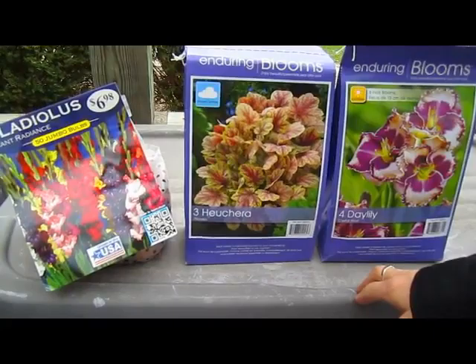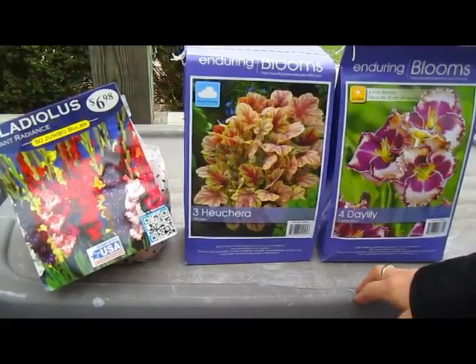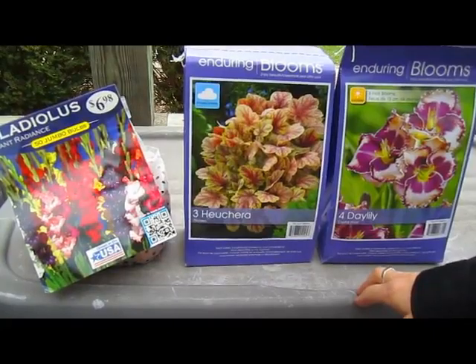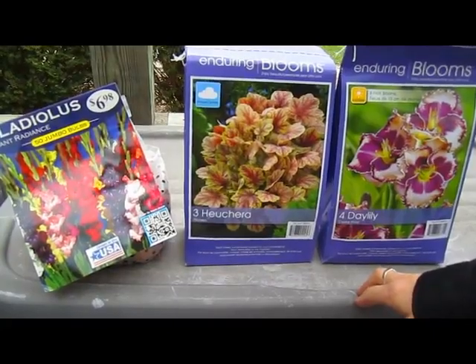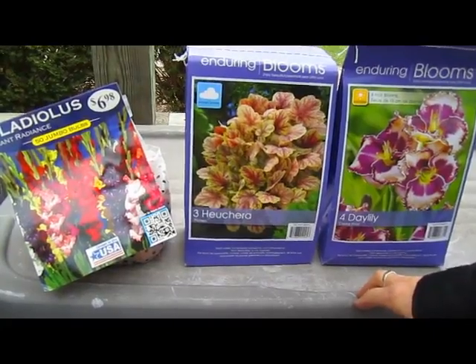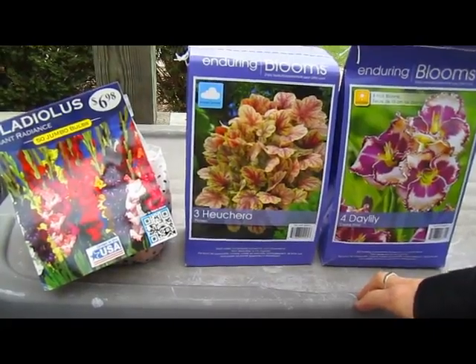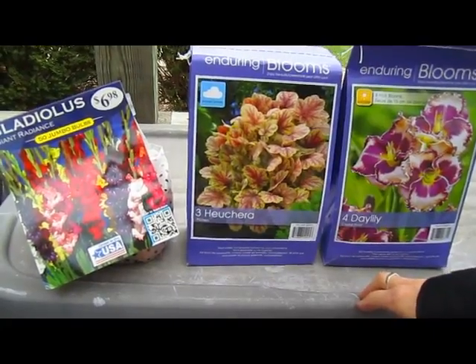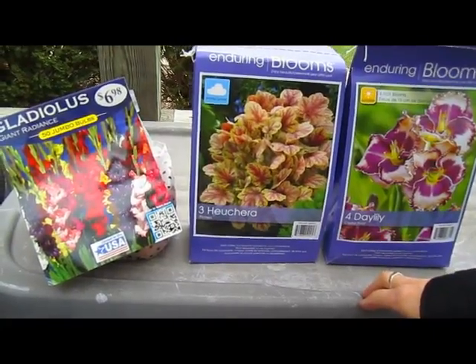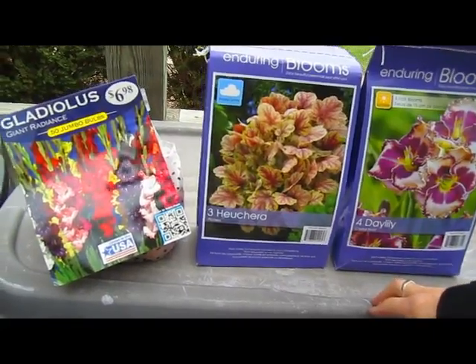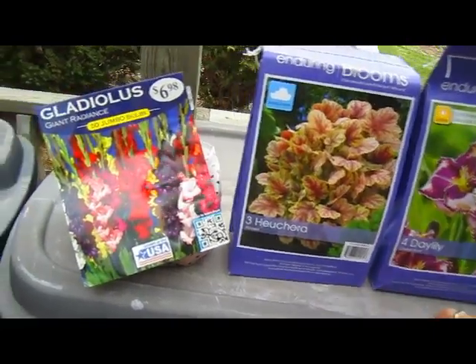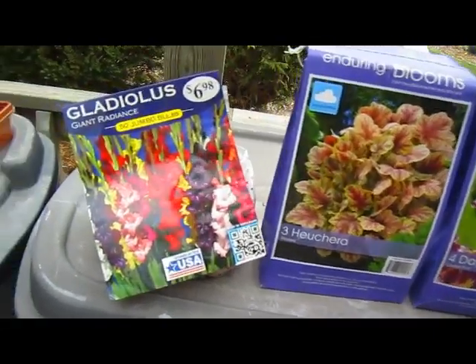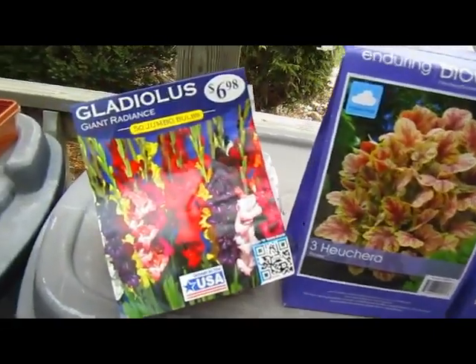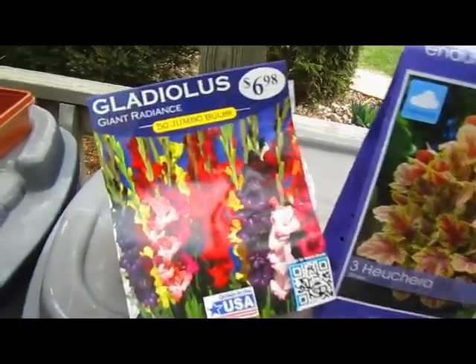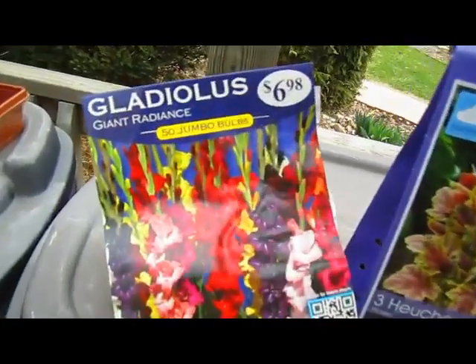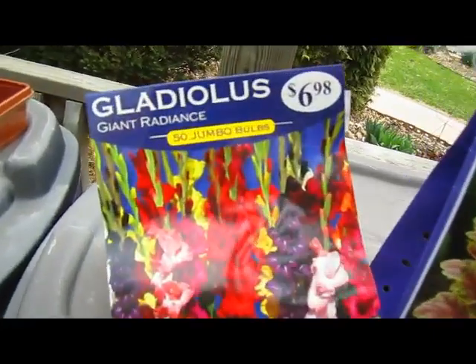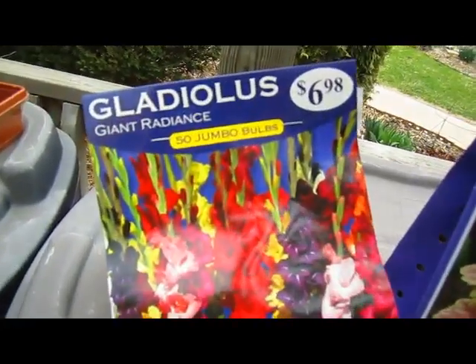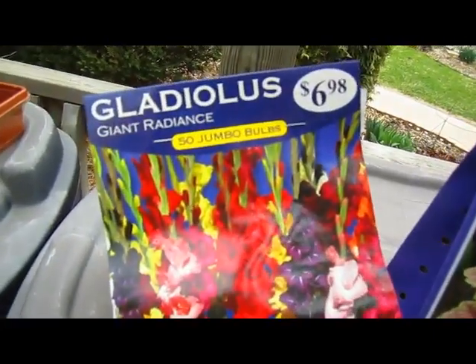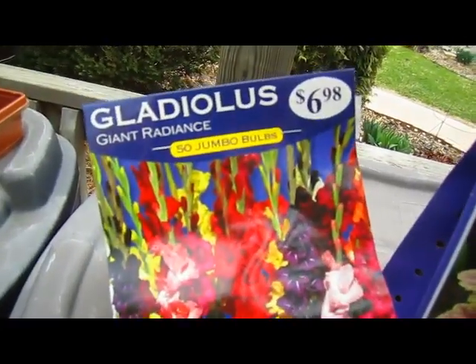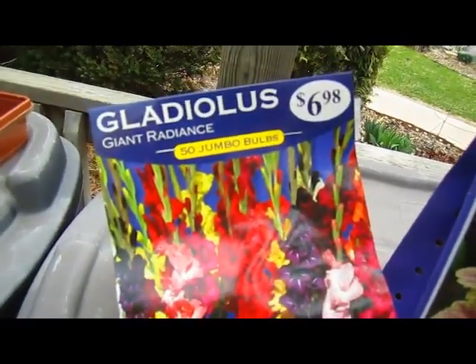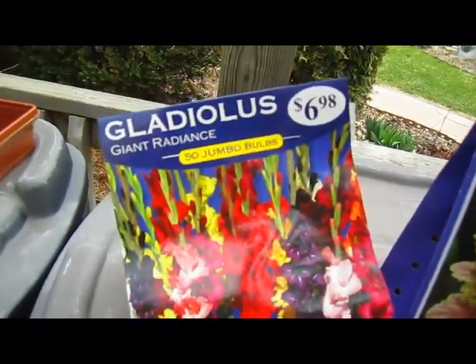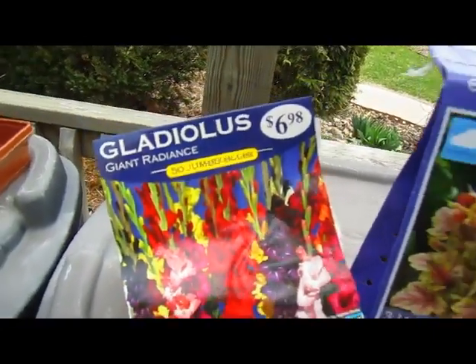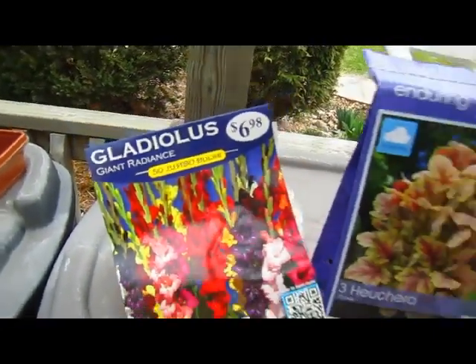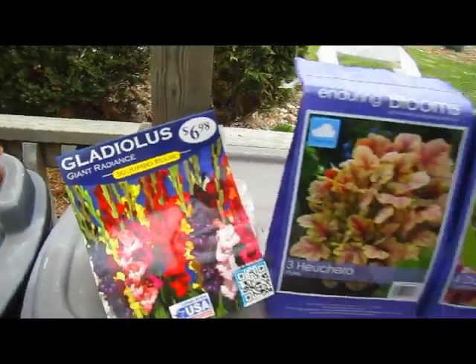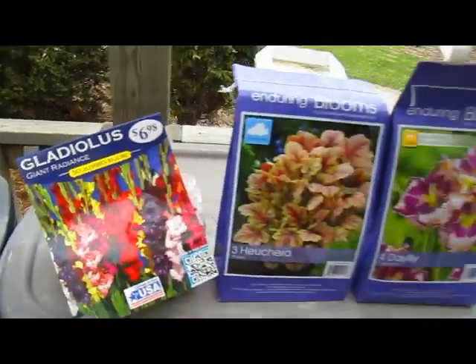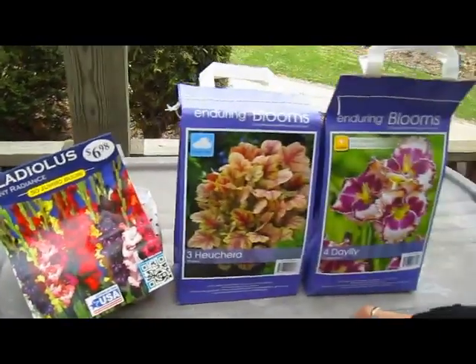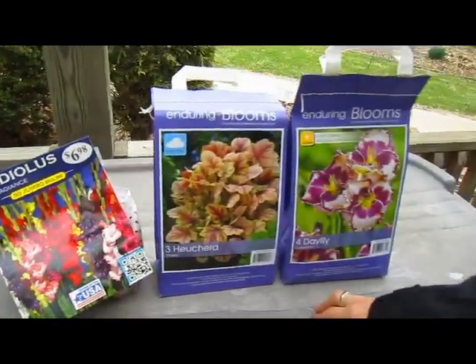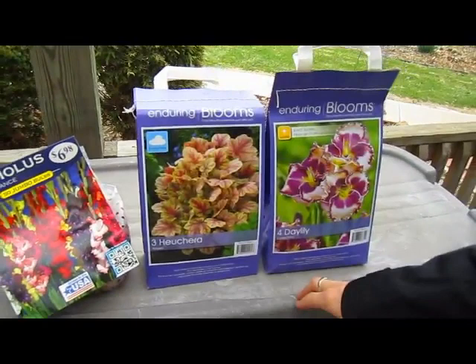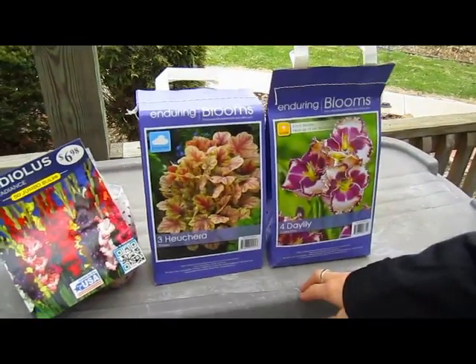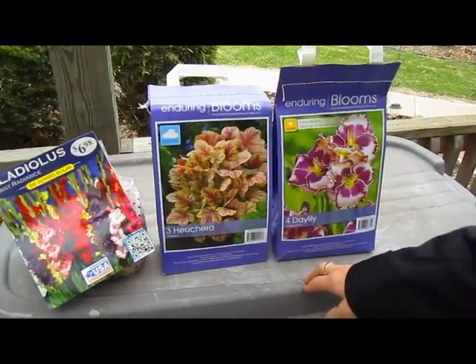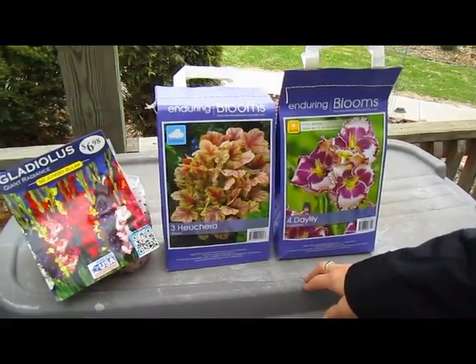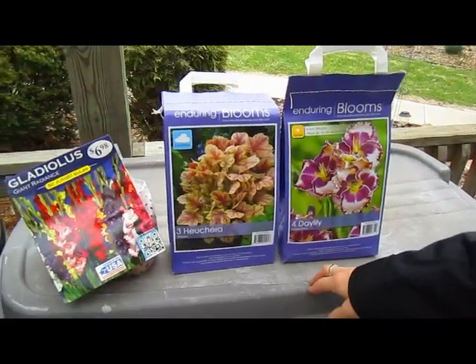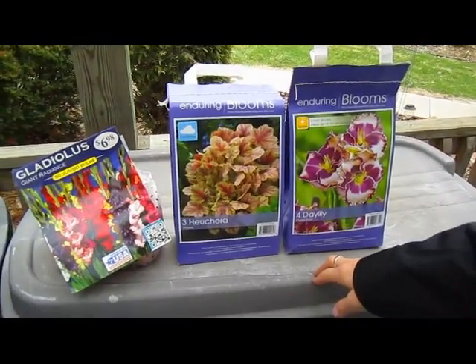So Barbara, if you're watching, these are for you — you'll have to come visit them.